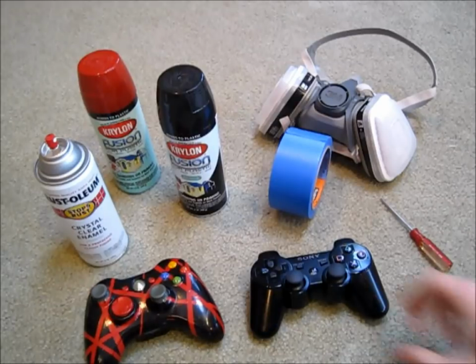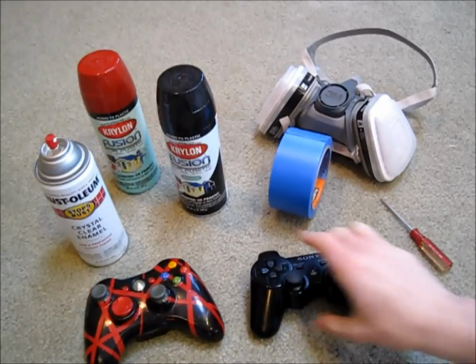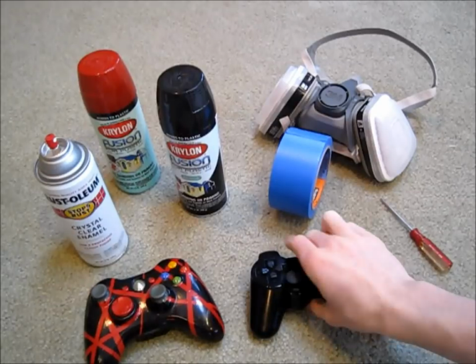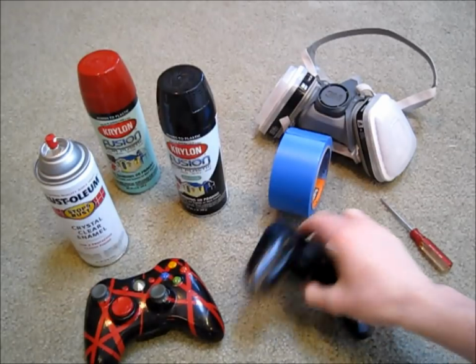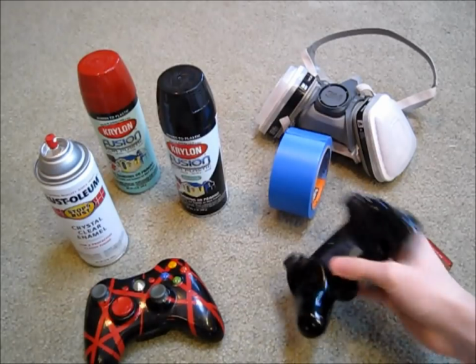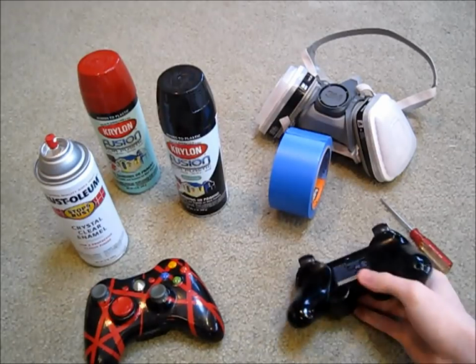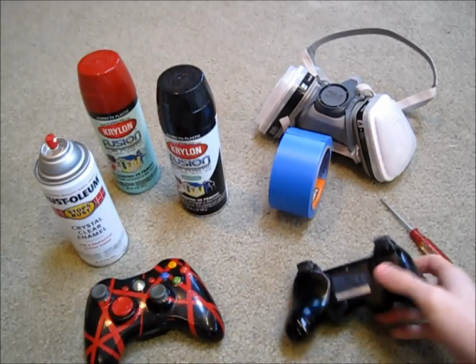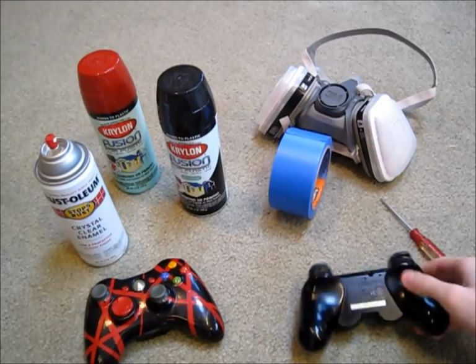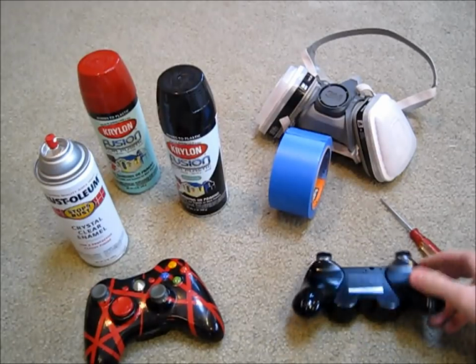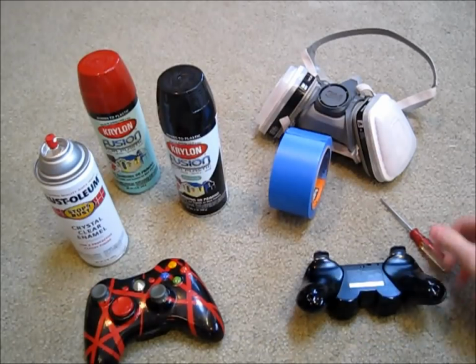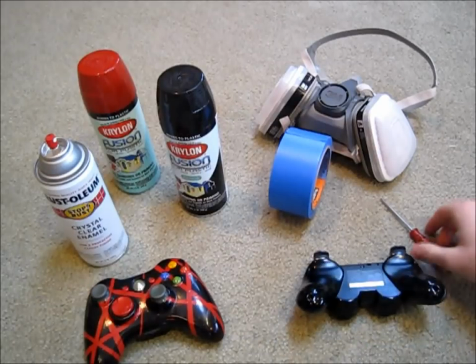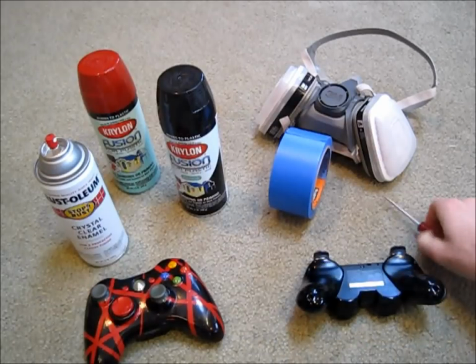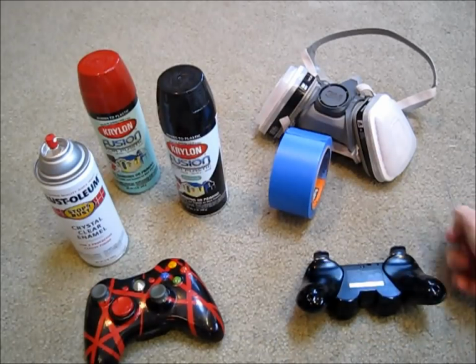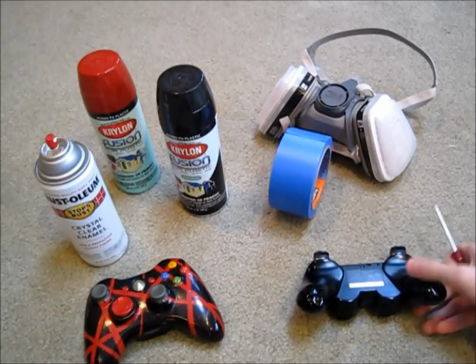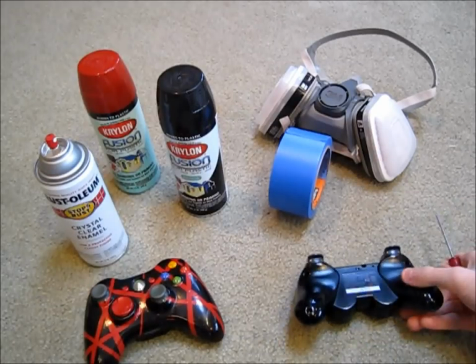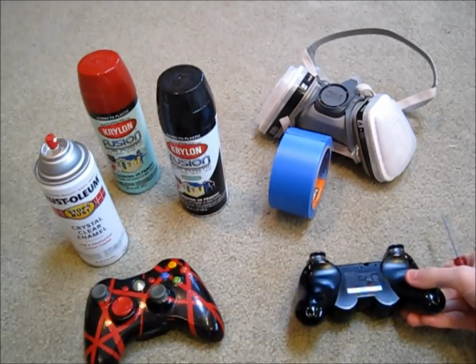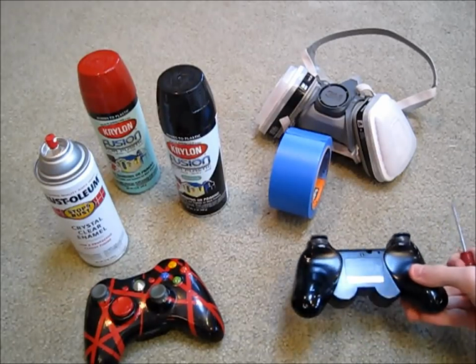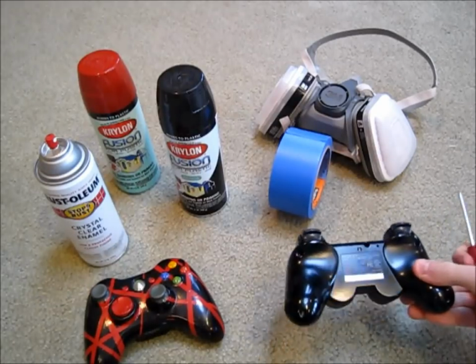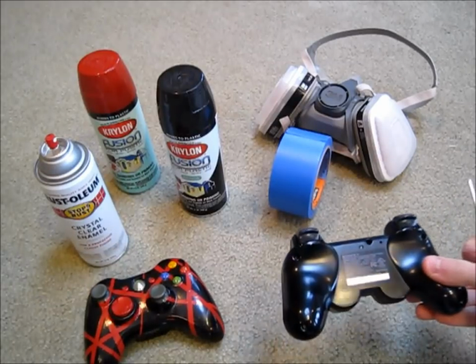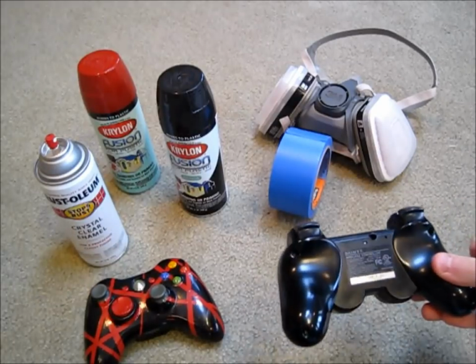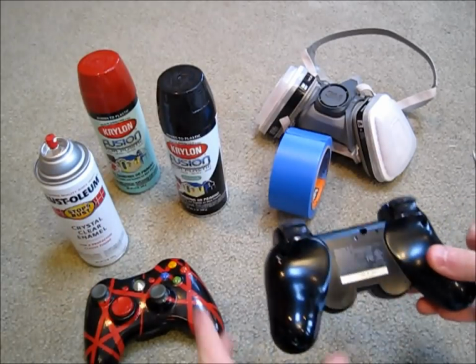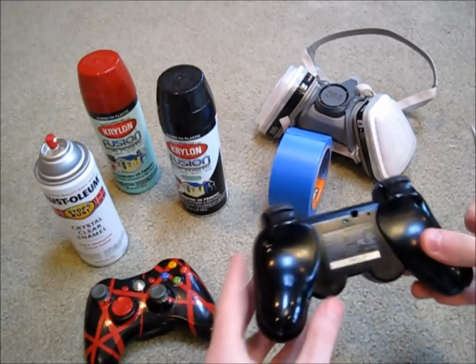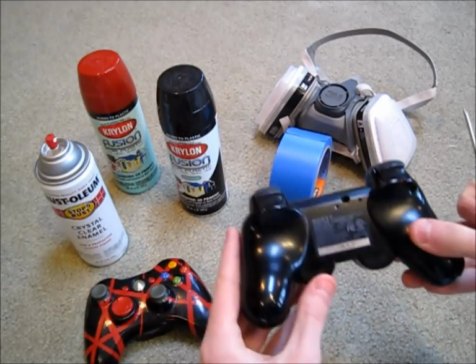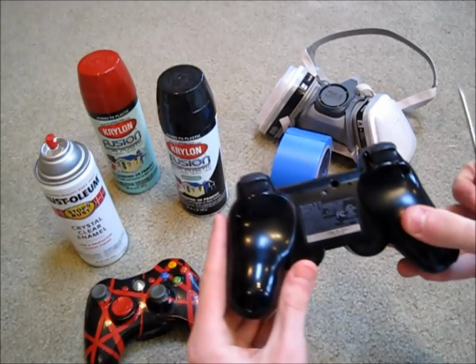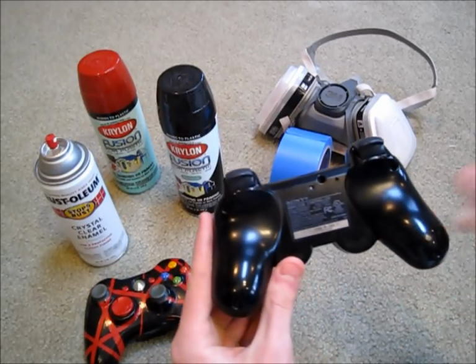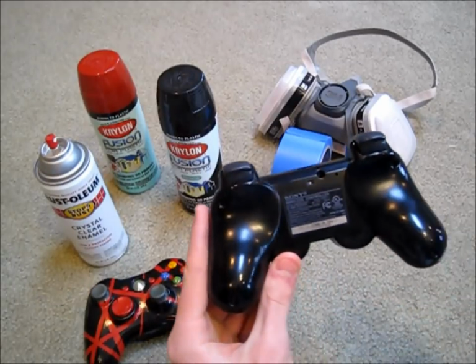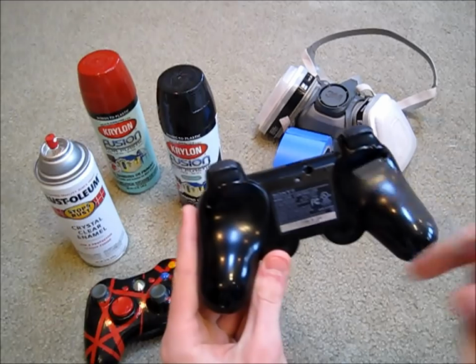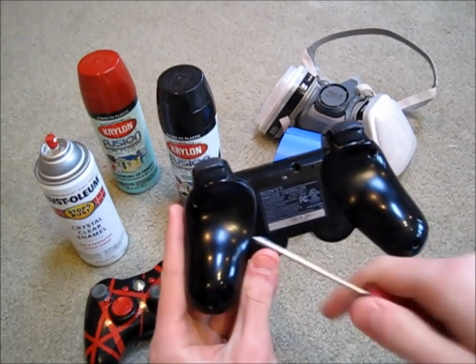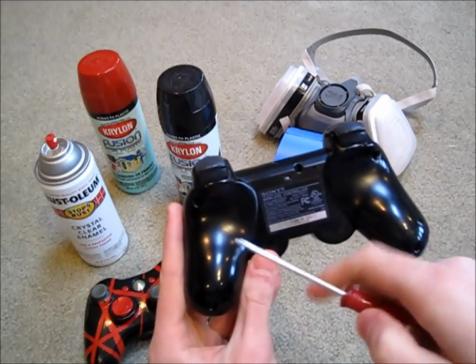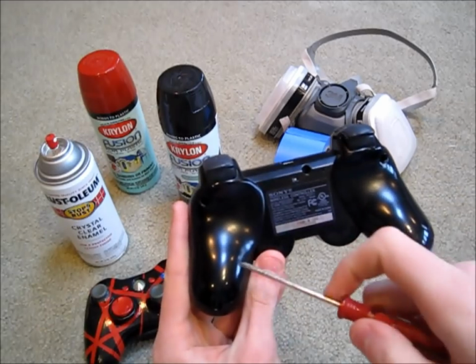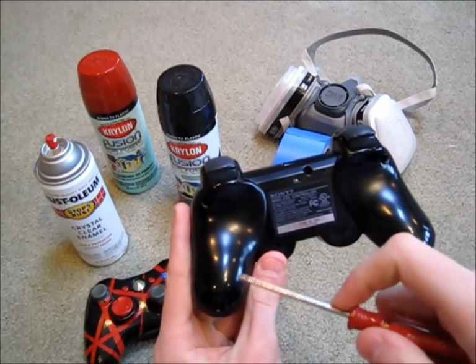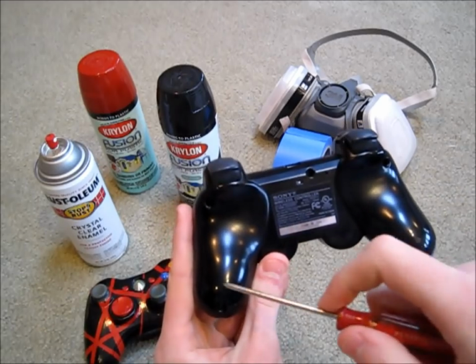First things first, you want to take the Phillips head screwdriver and take out the five screws on the back side of the controller.